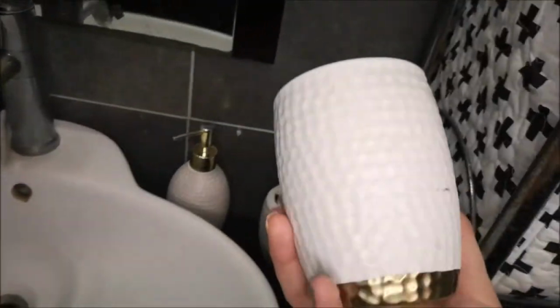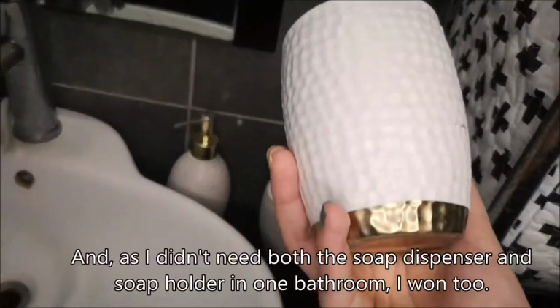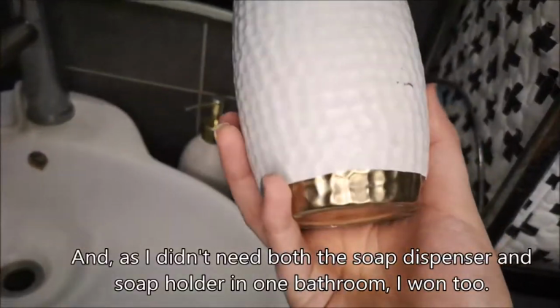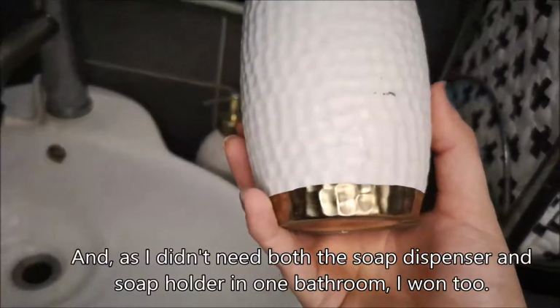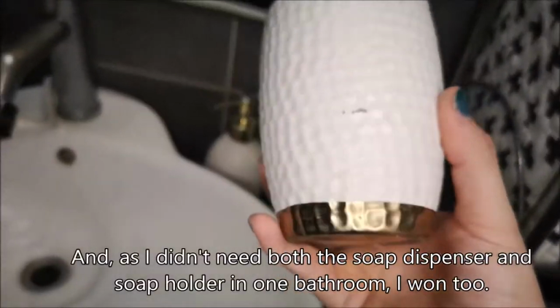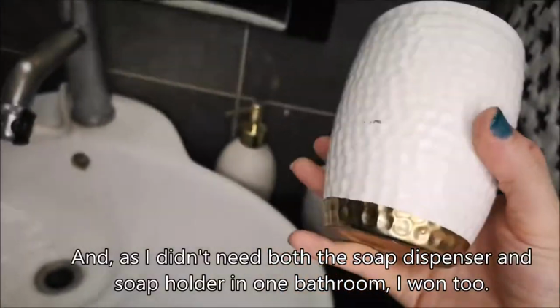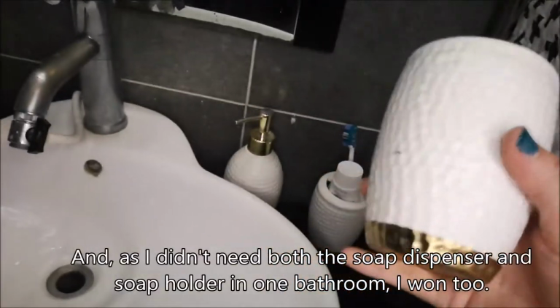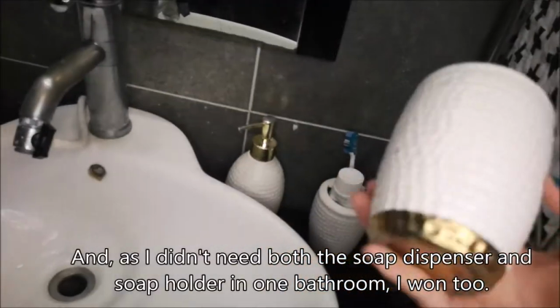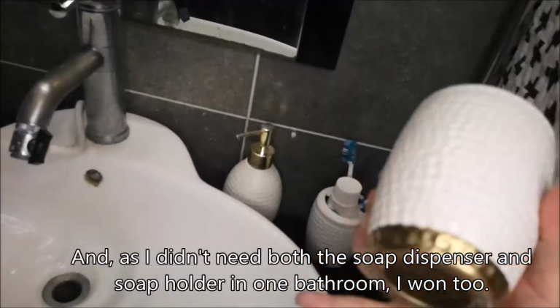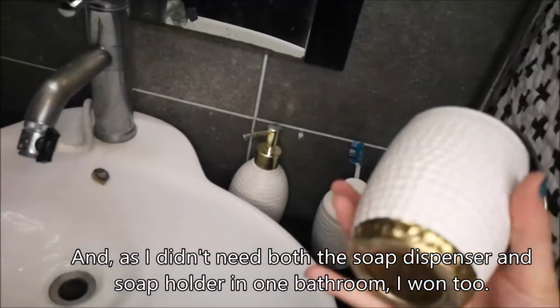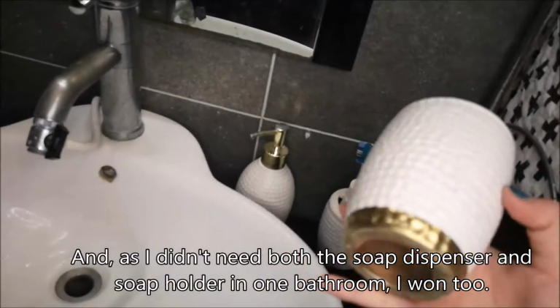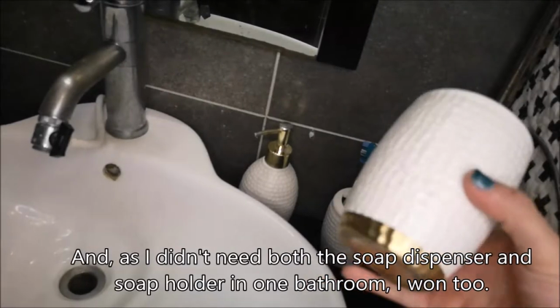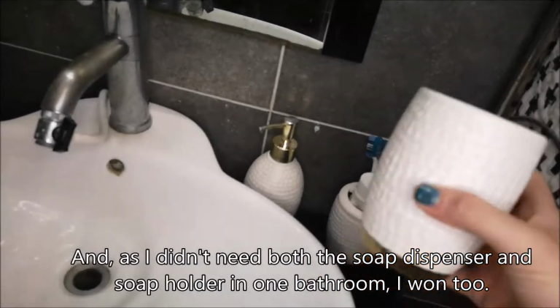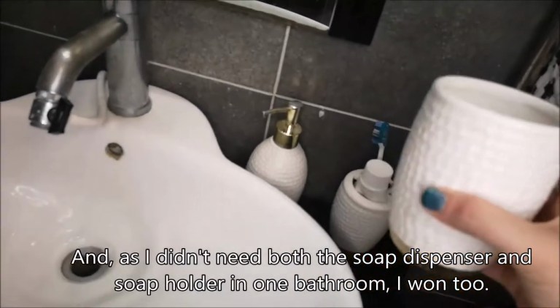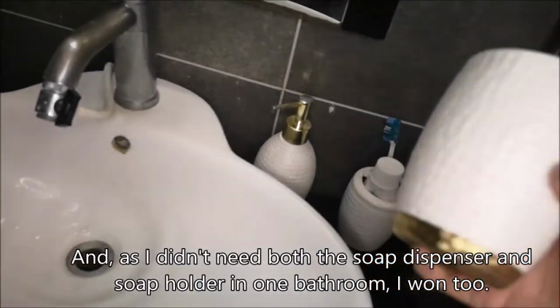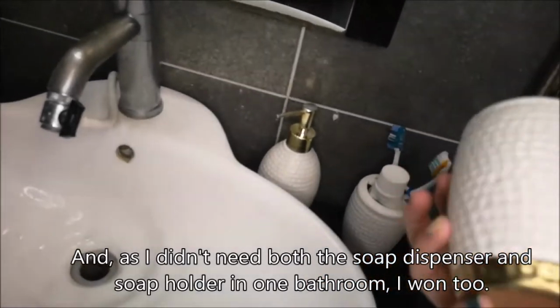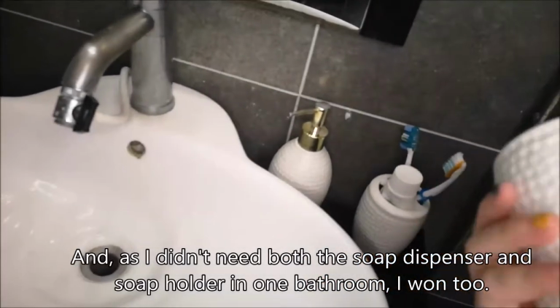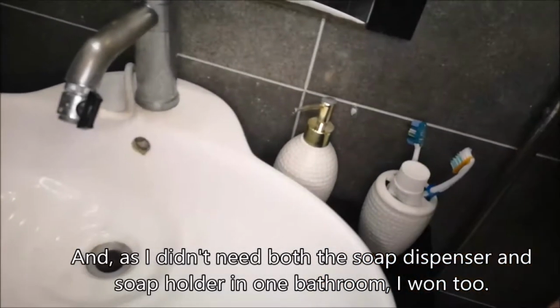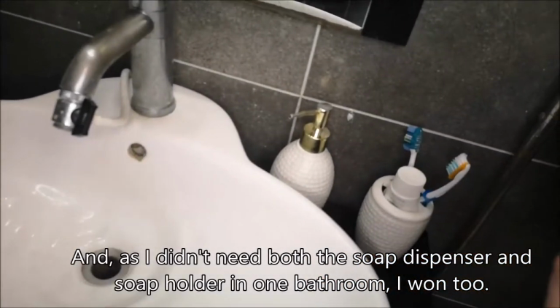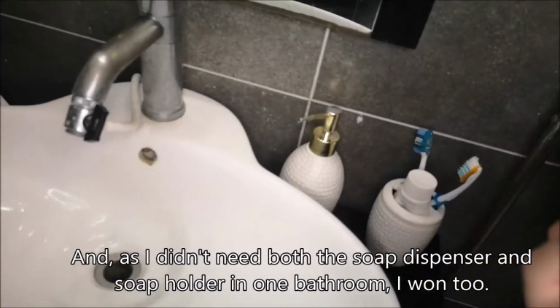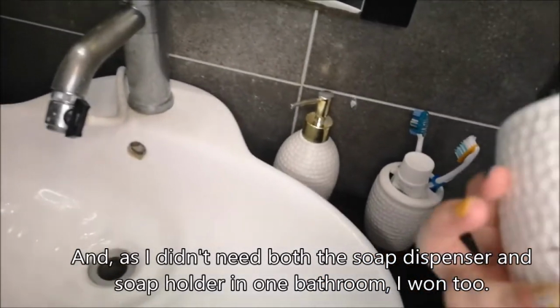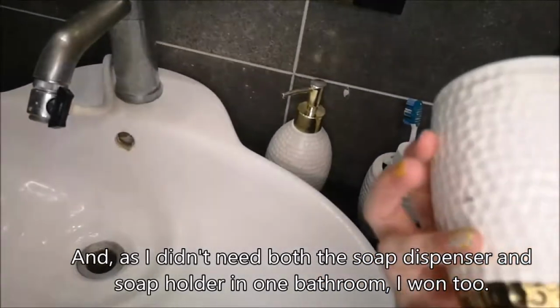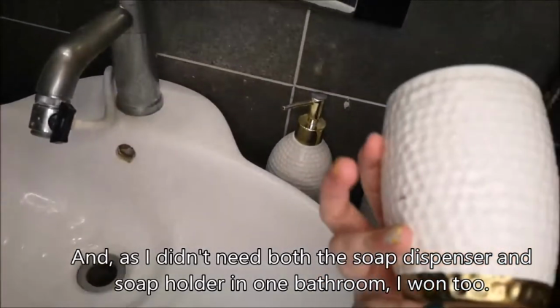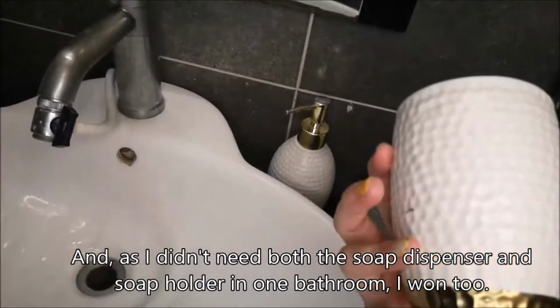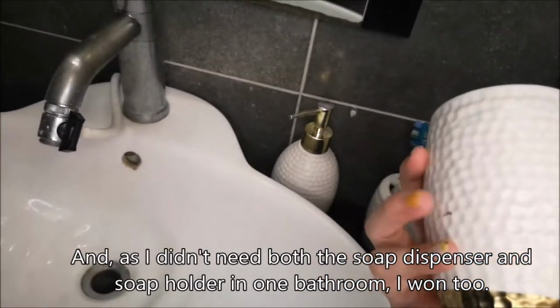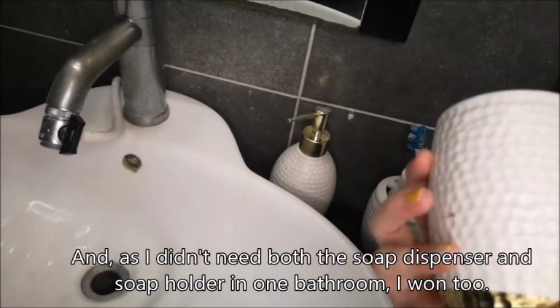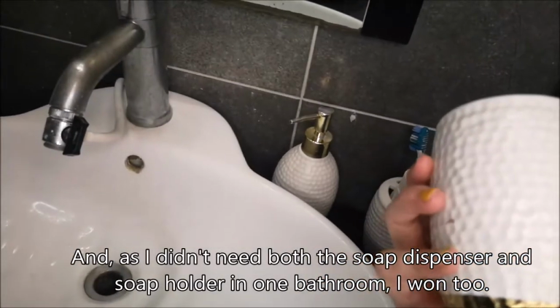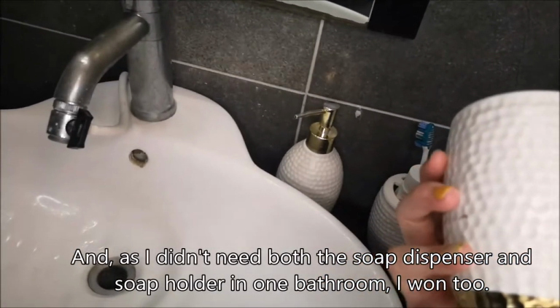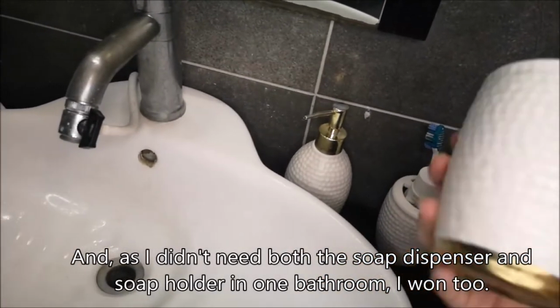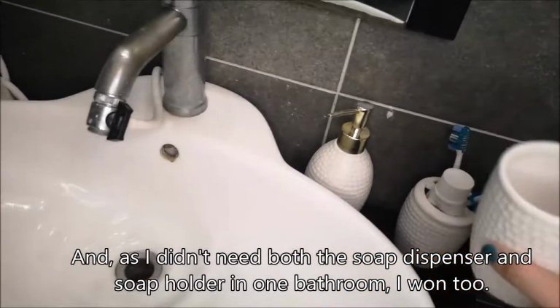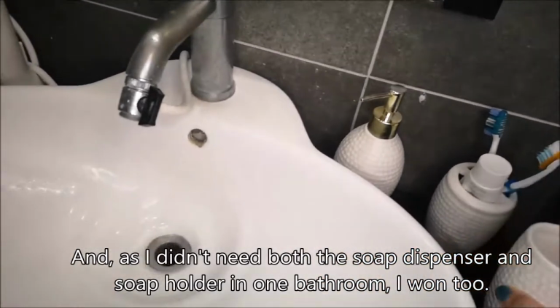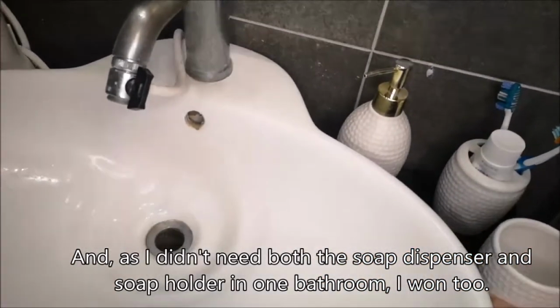And as I didn't need both the soap dispenser and the soap holder in one bathroom, I only kept the one I really wanted.